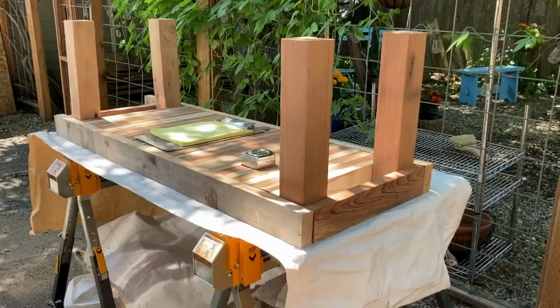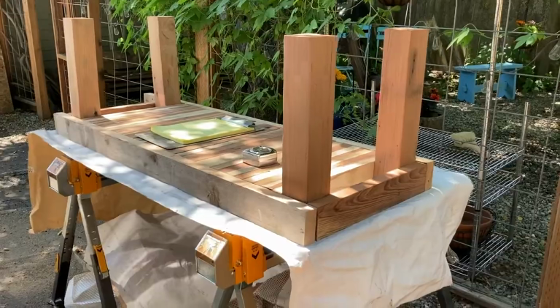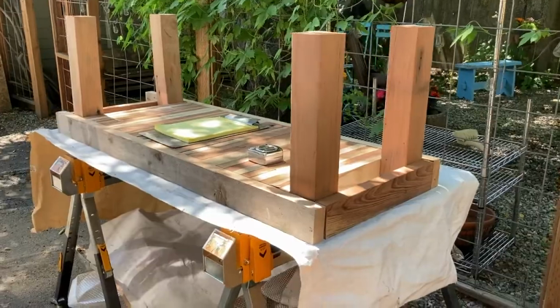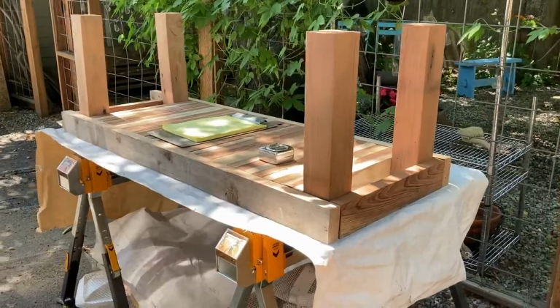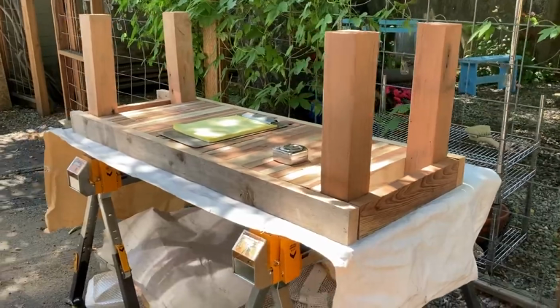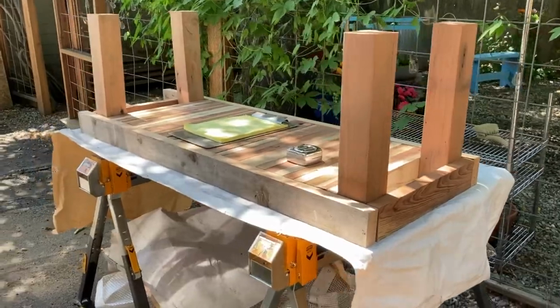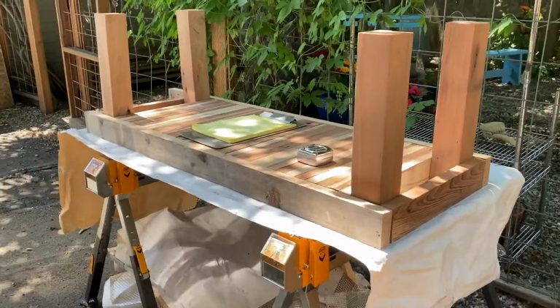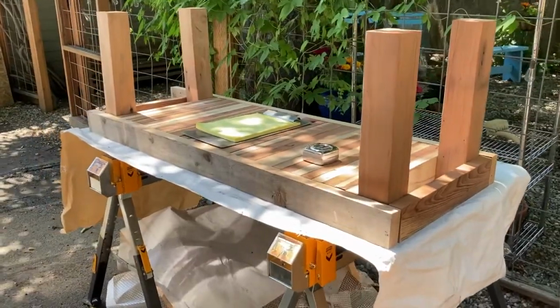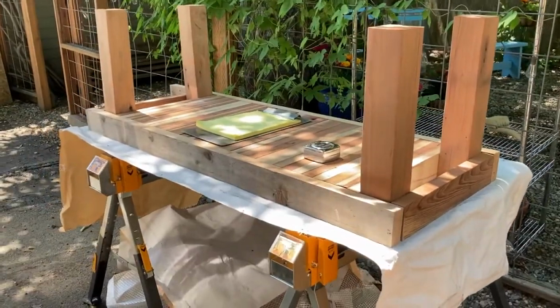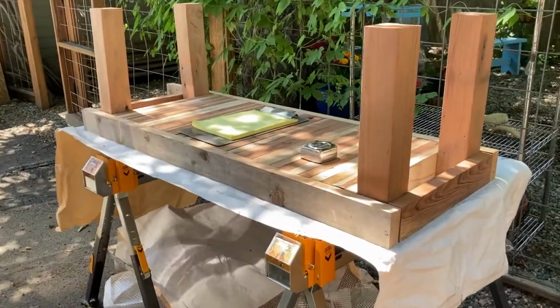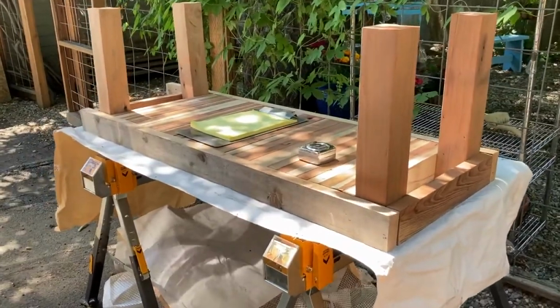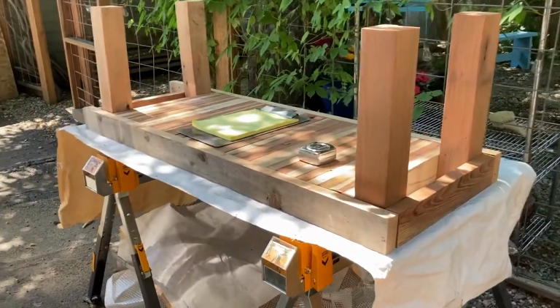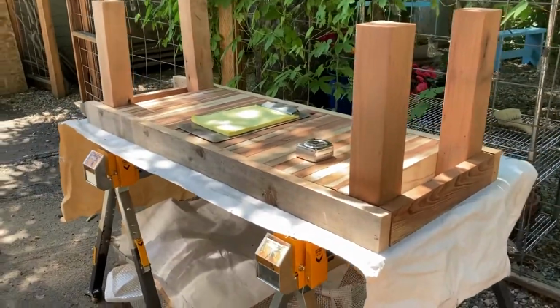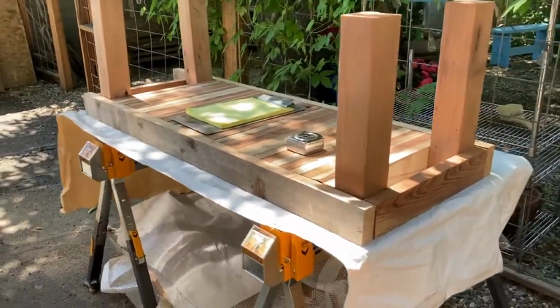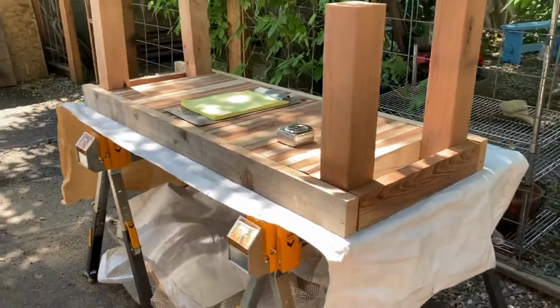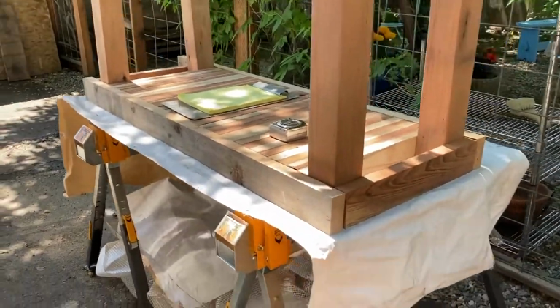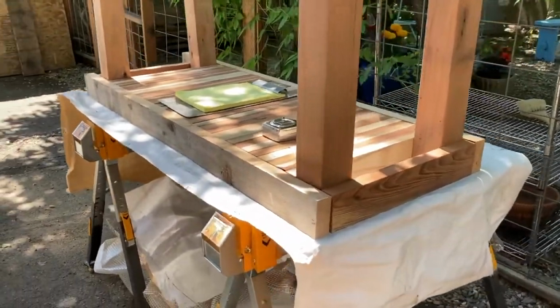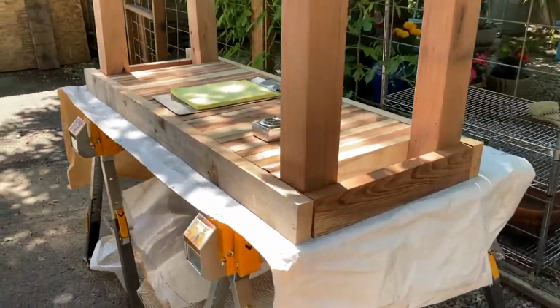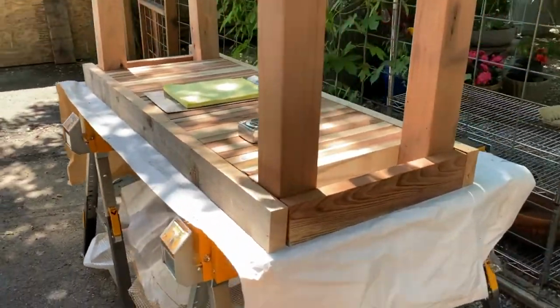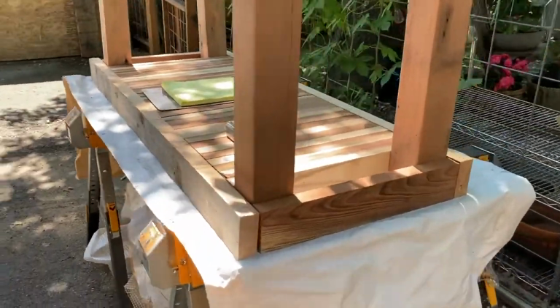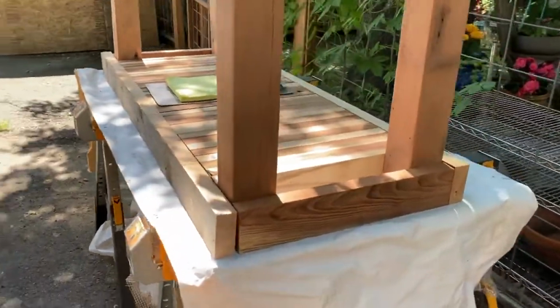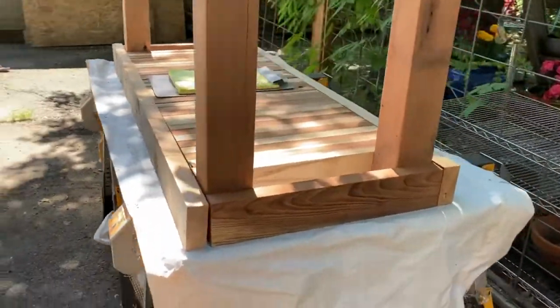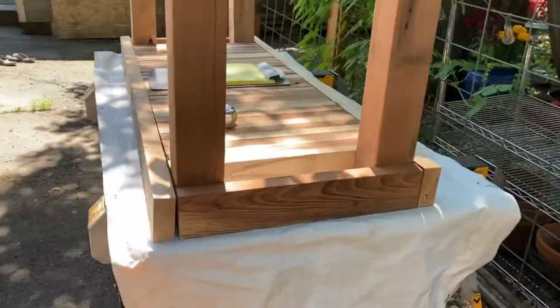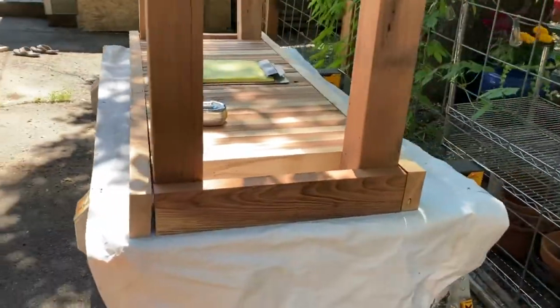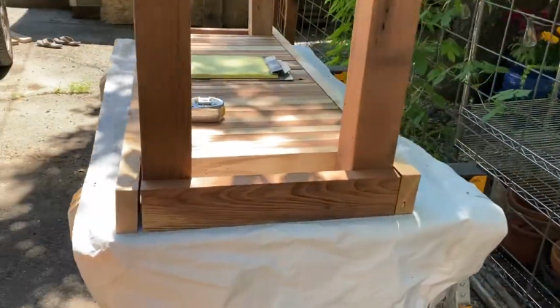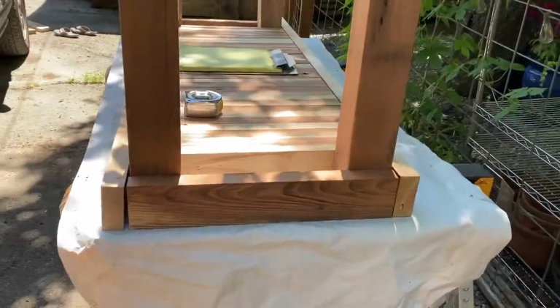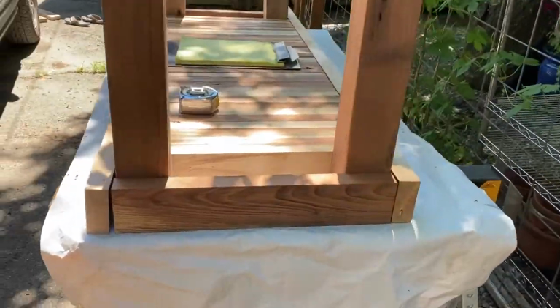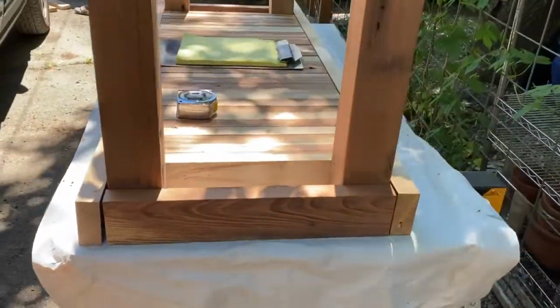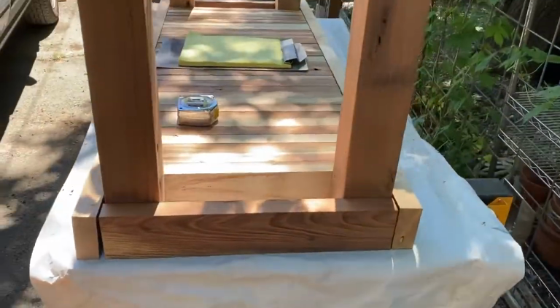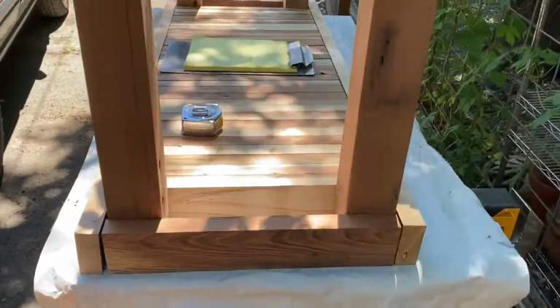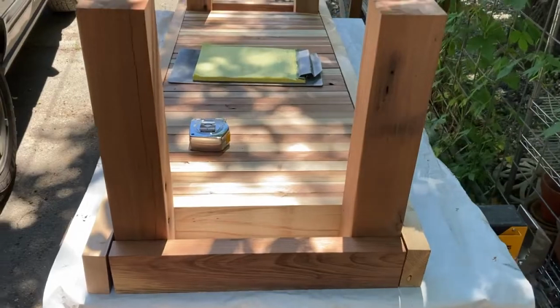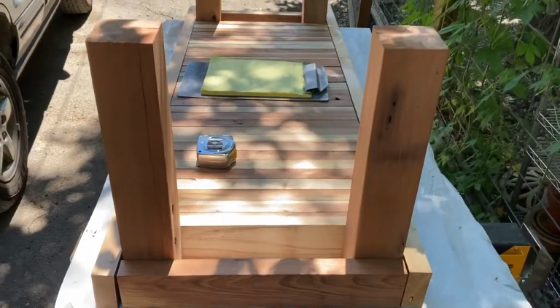At this point I had all the pieces cut and I just put it together upside down just to see how it would look.